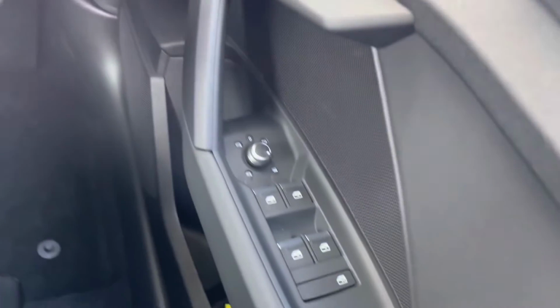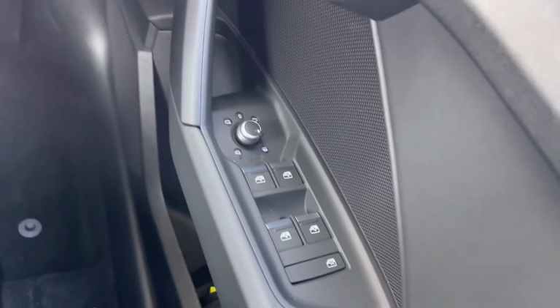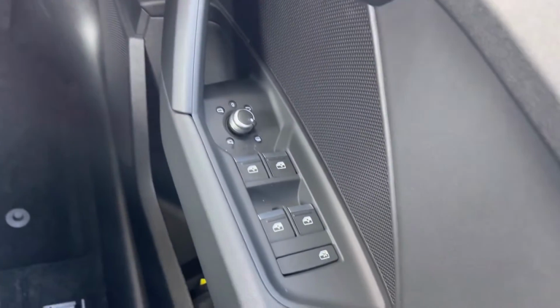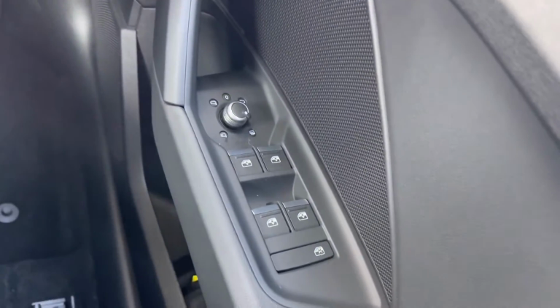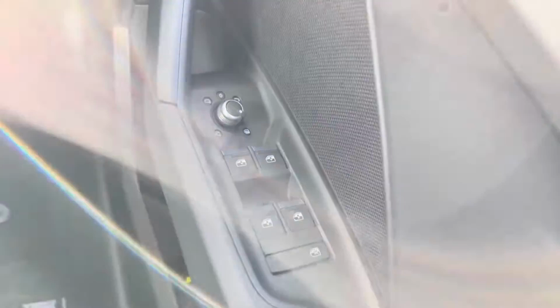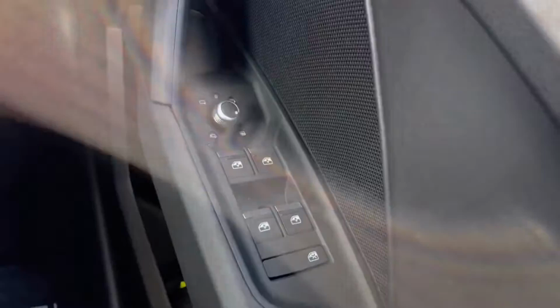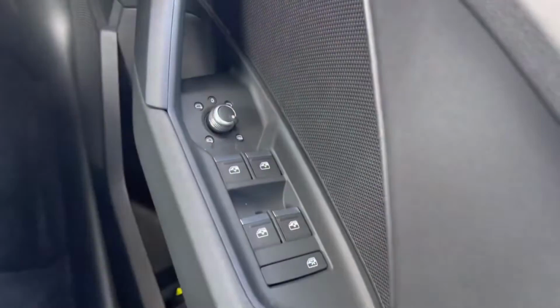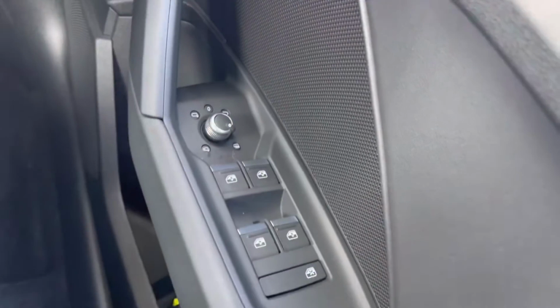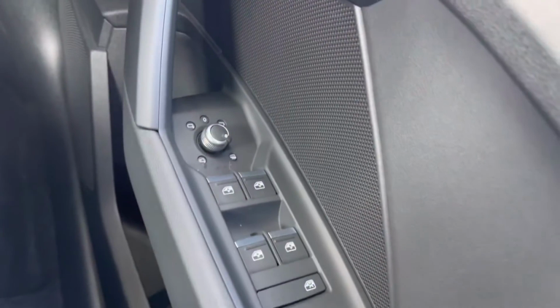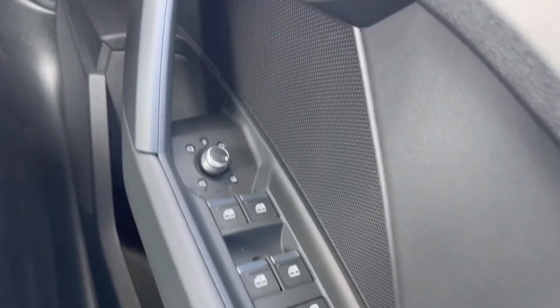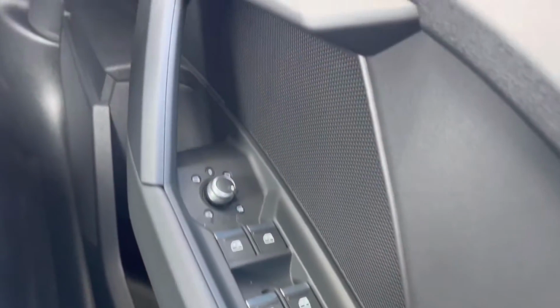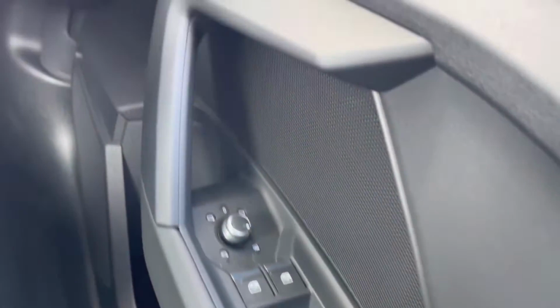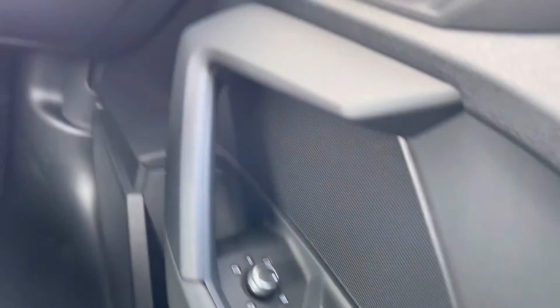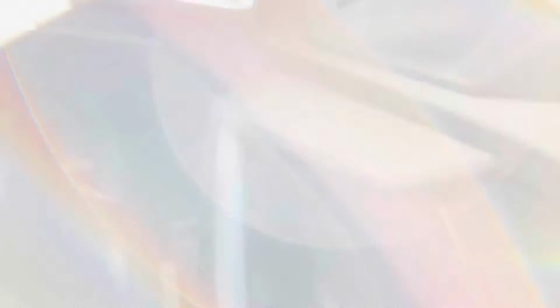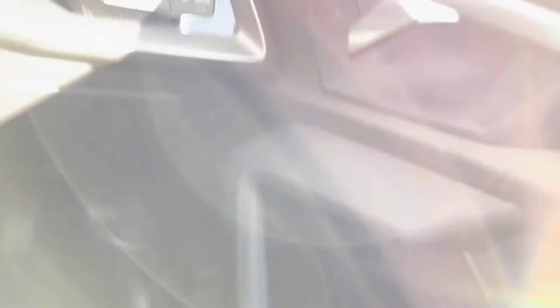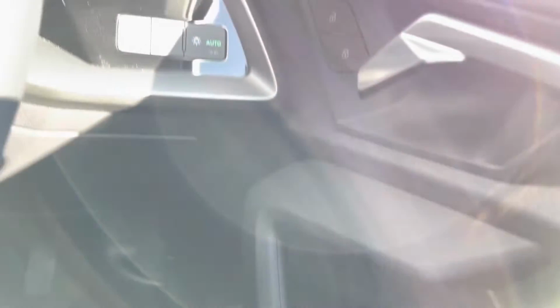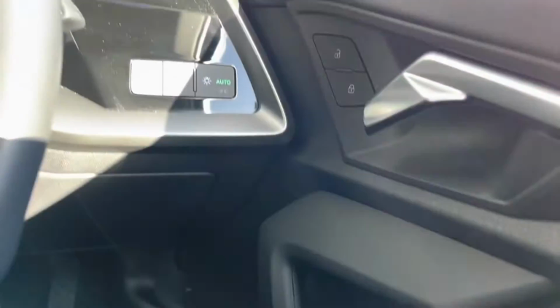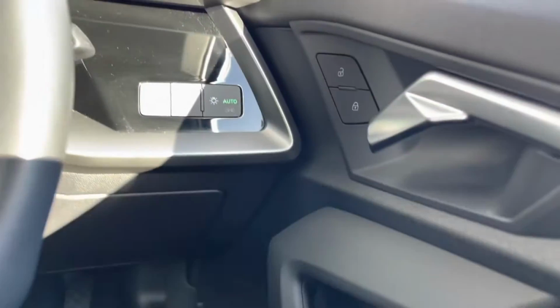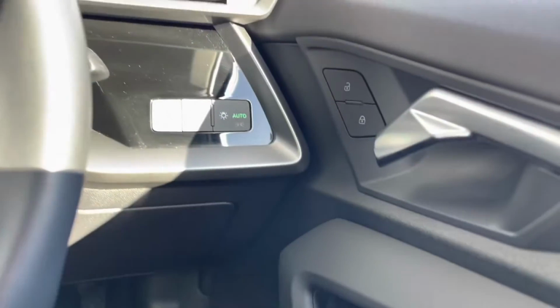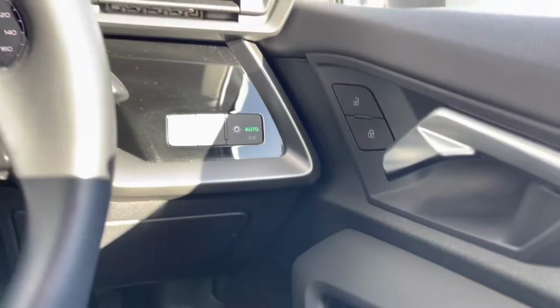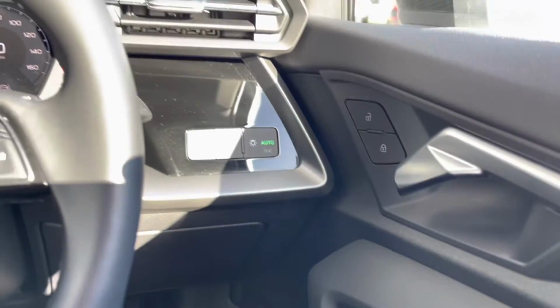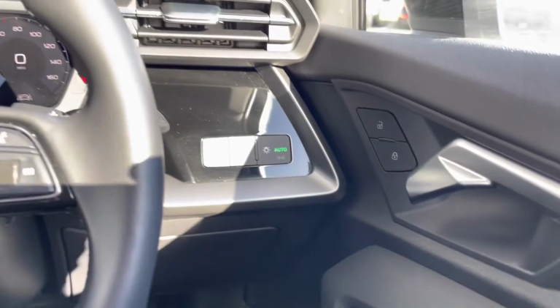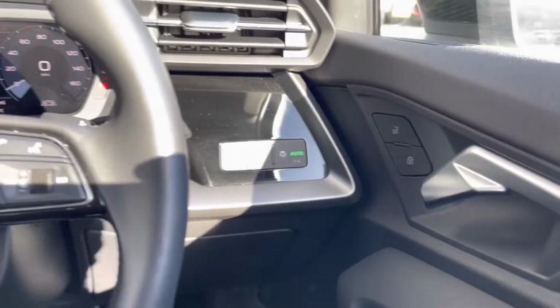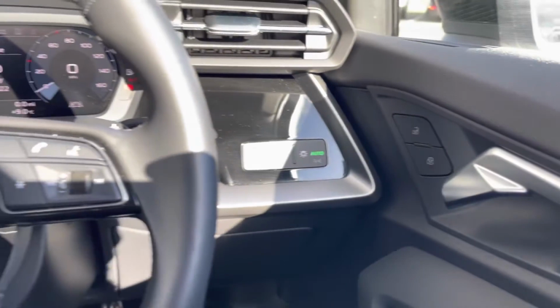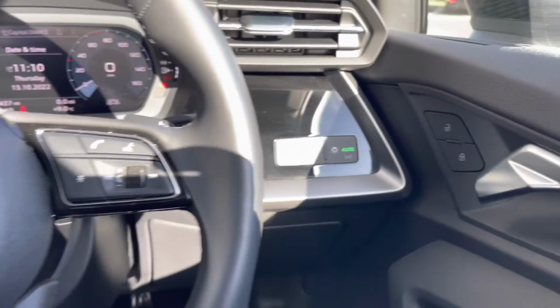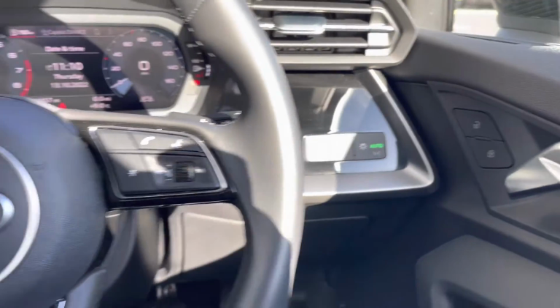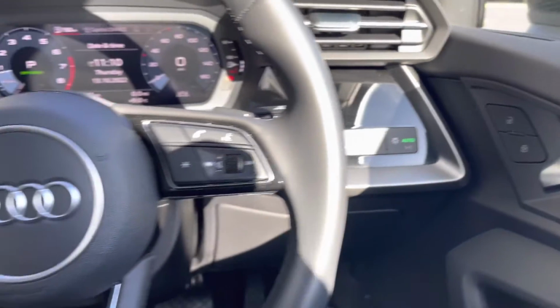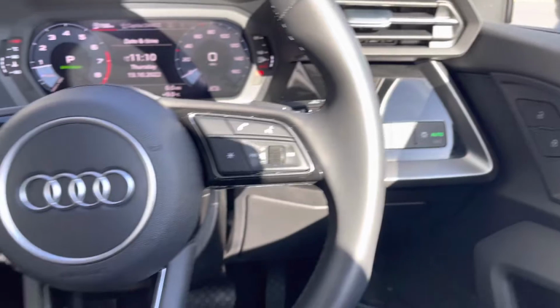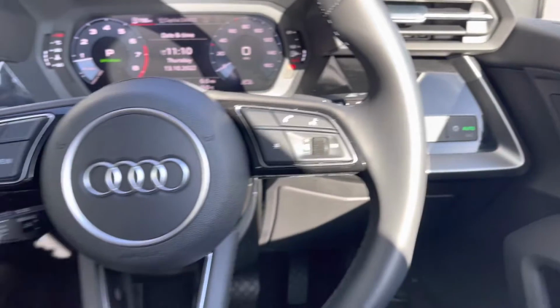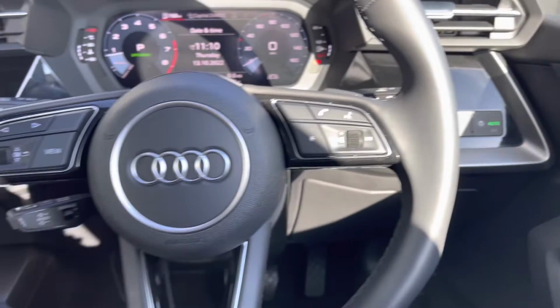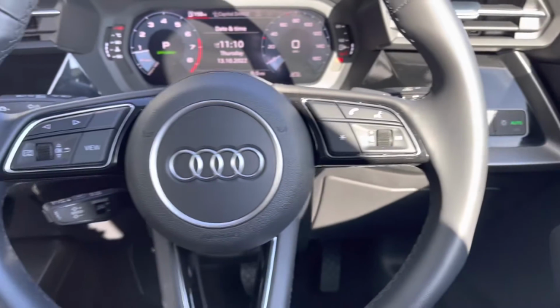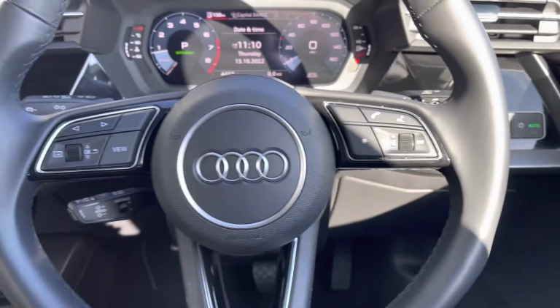You've got your full electric windows, electric adjustable and heated door mirrors. You've got your central locking as well as all your lighting controls.